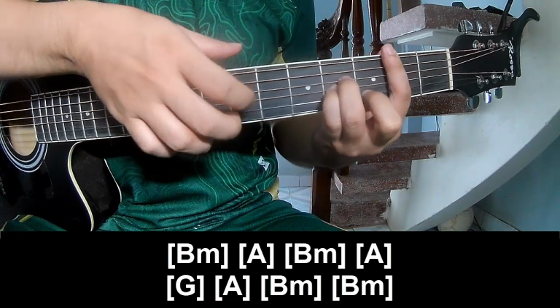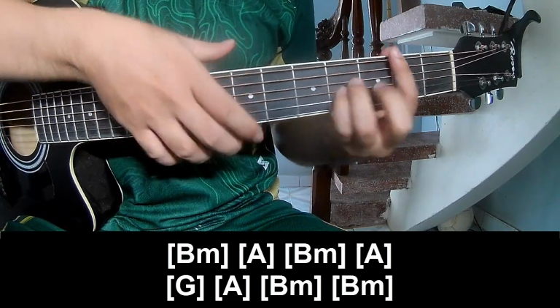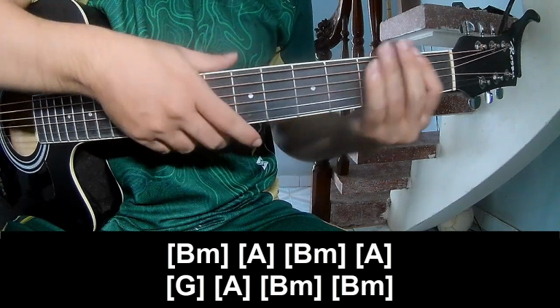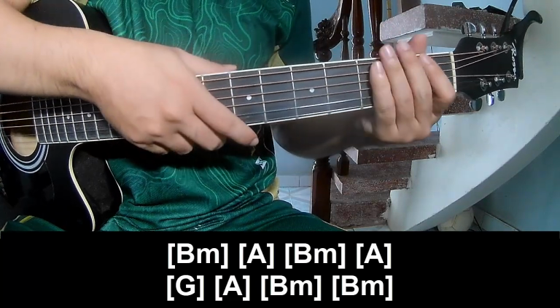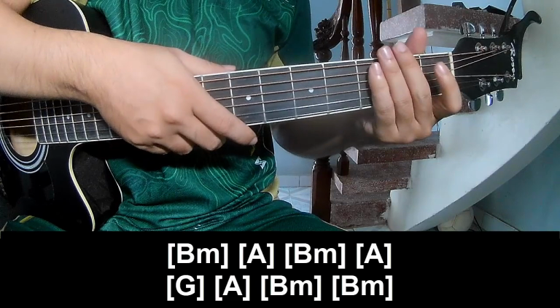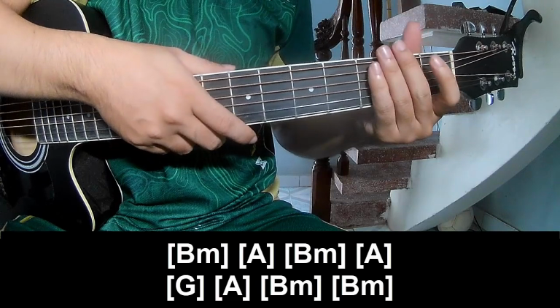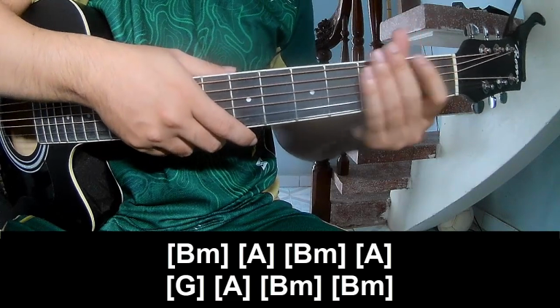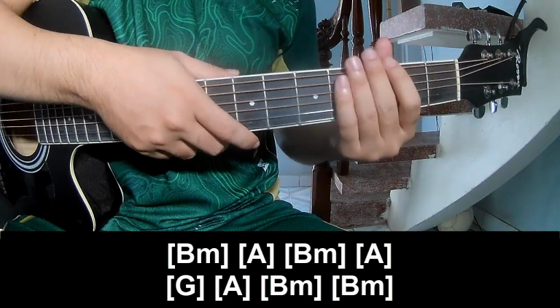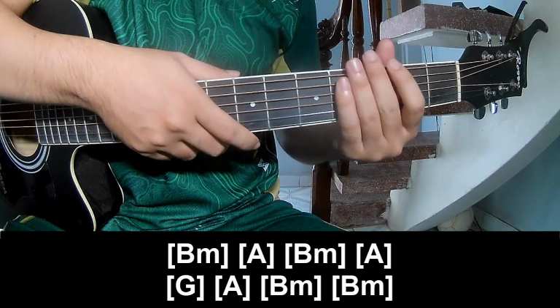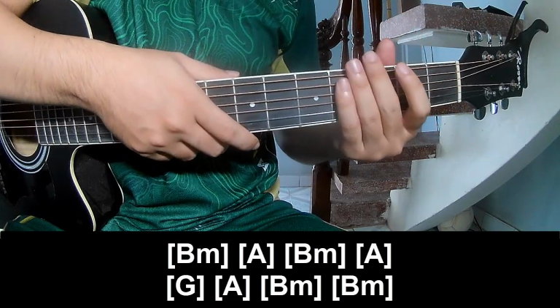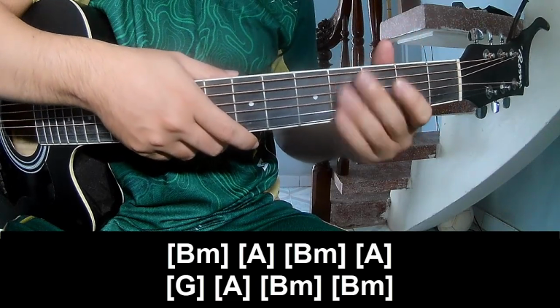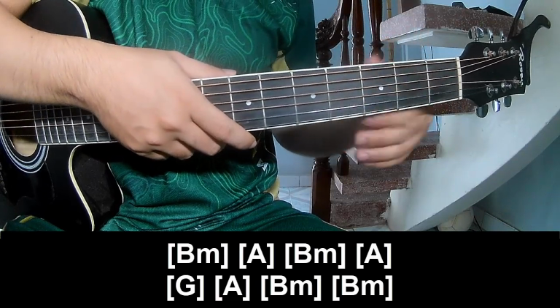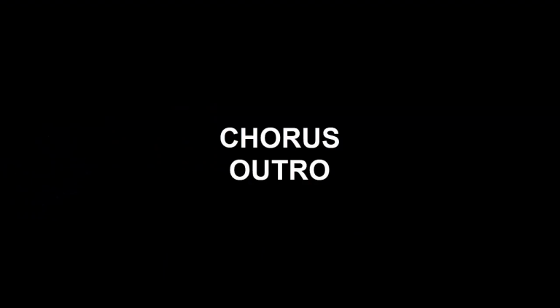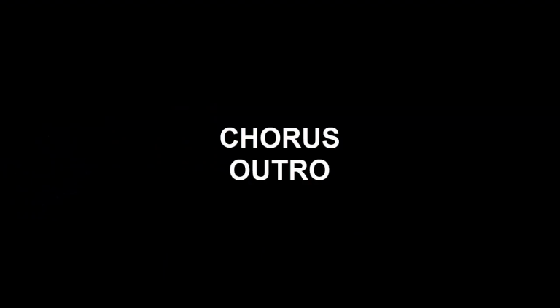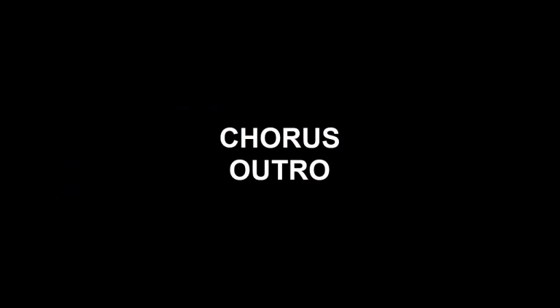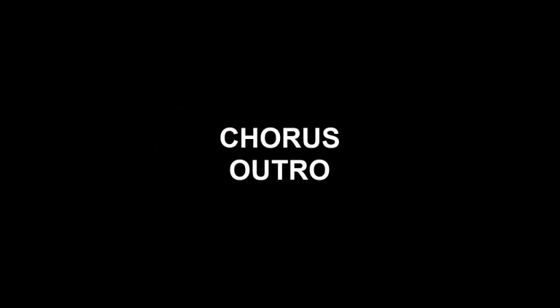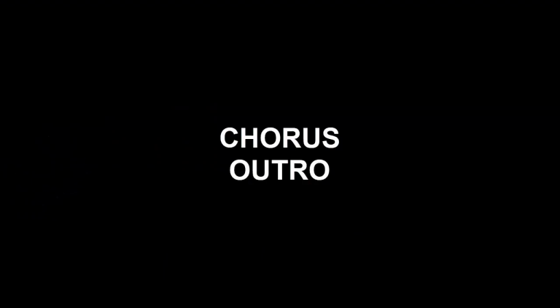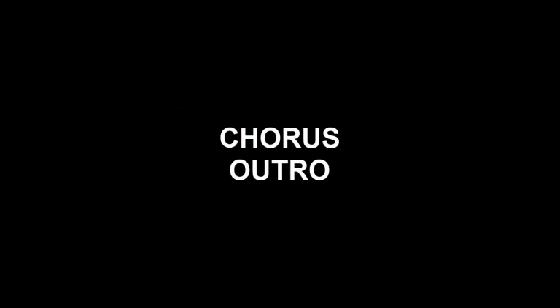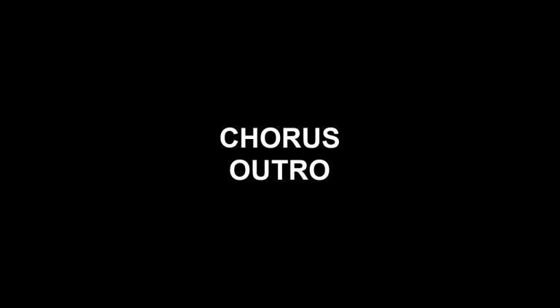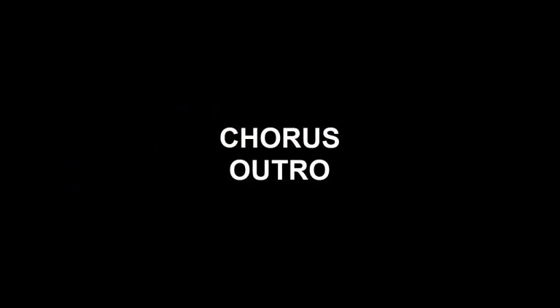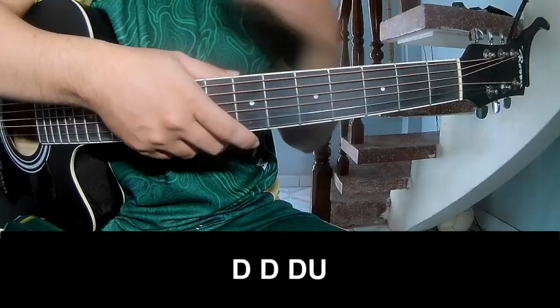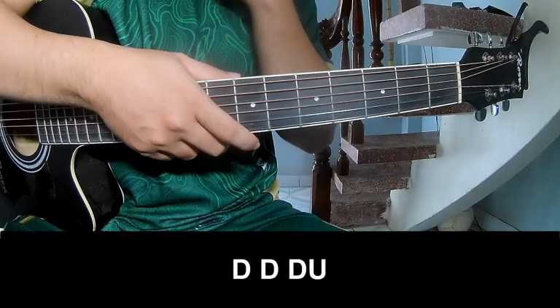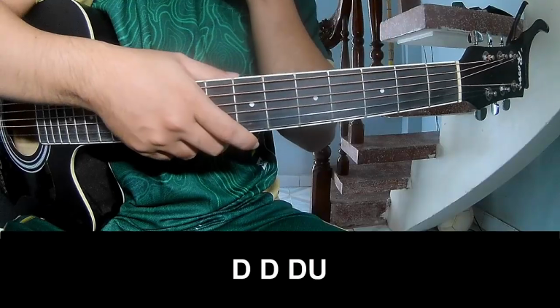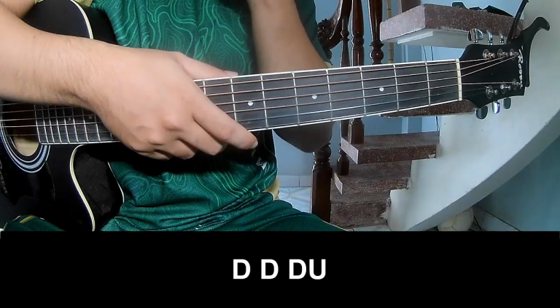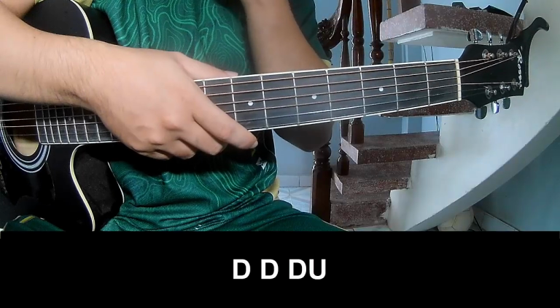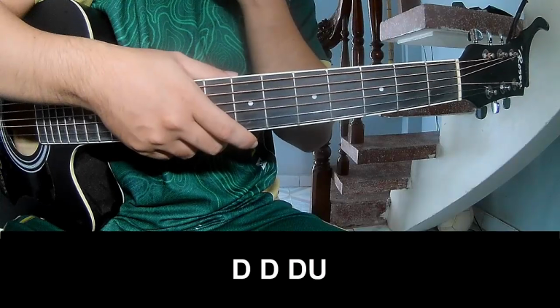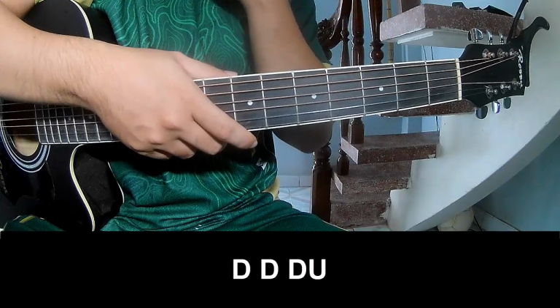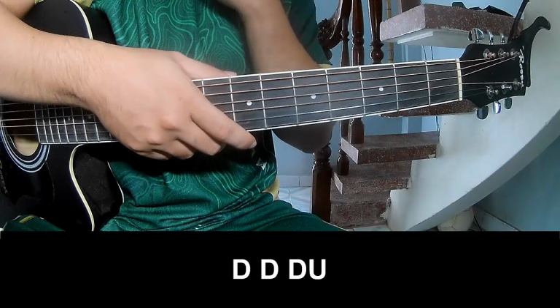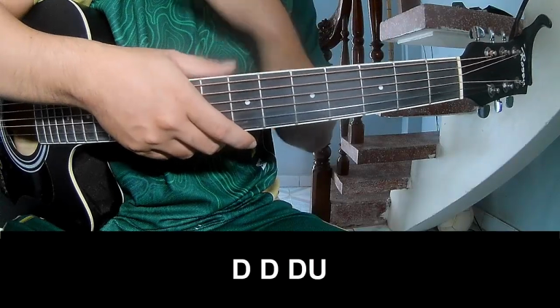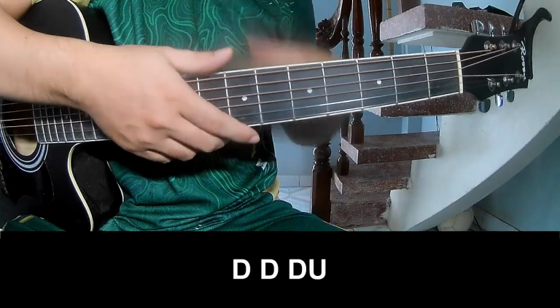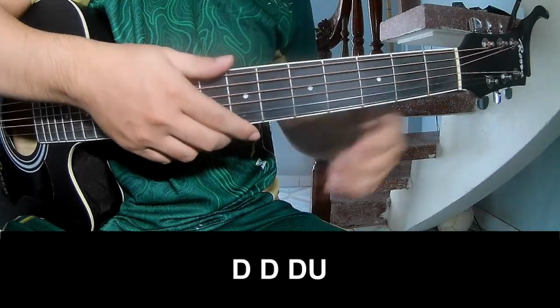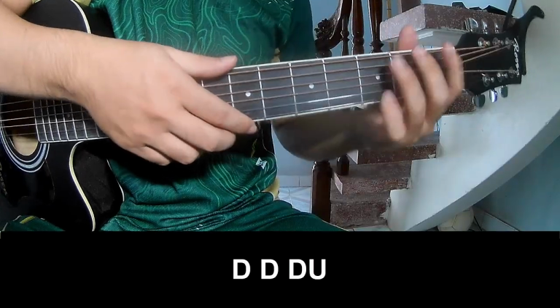As this strumming is the same way for the track, so the chorus and outro, so play.